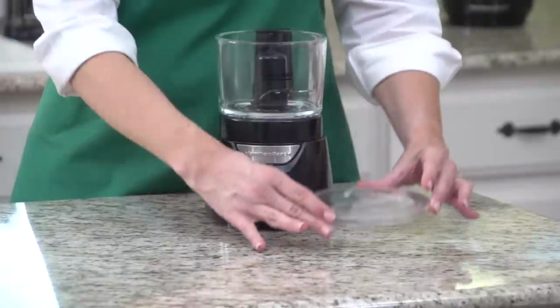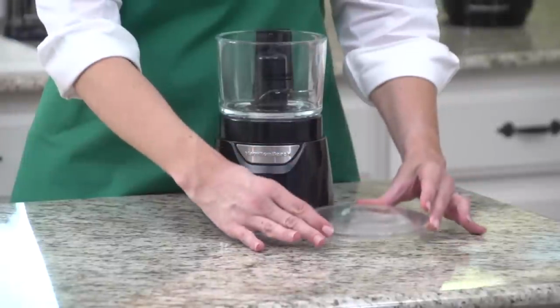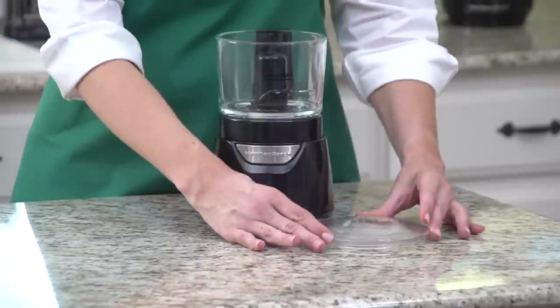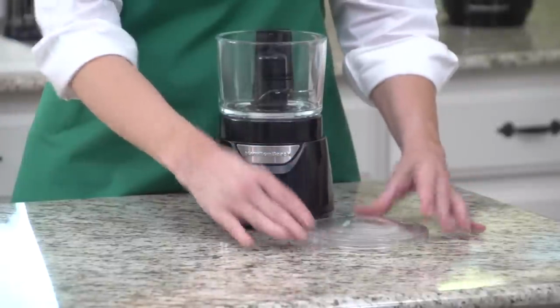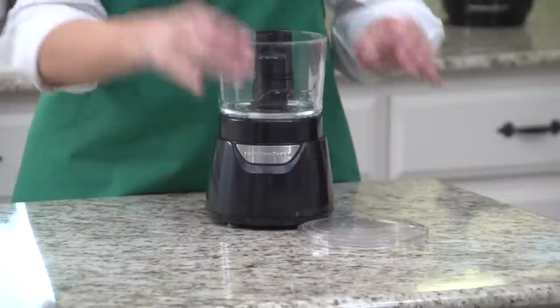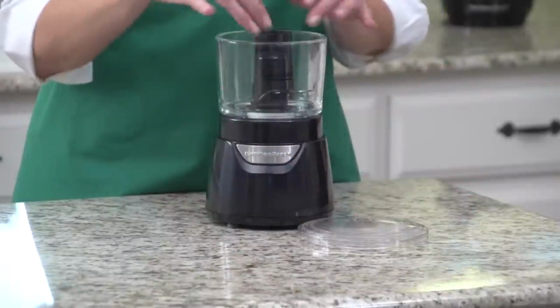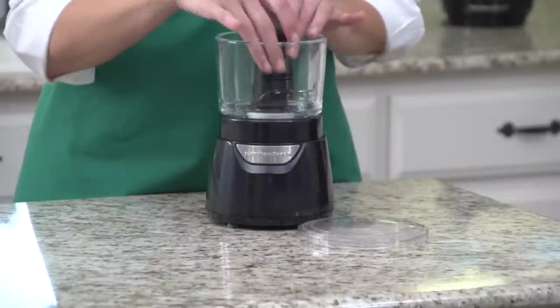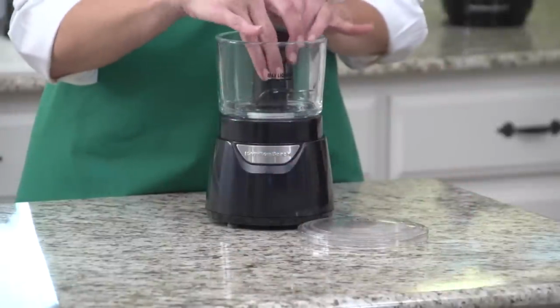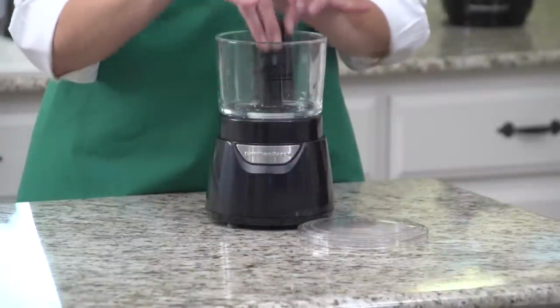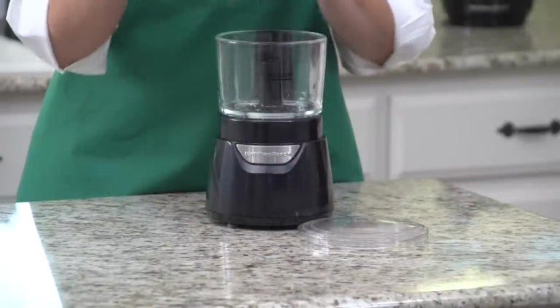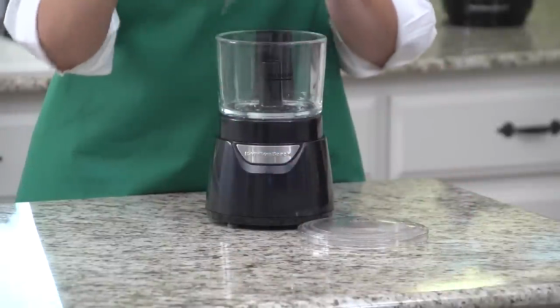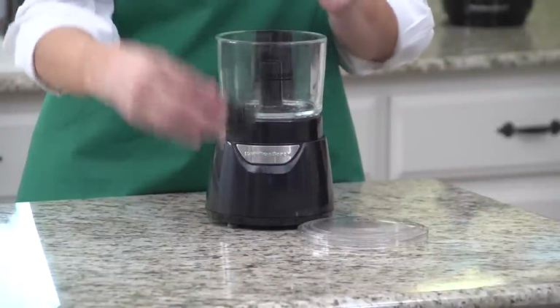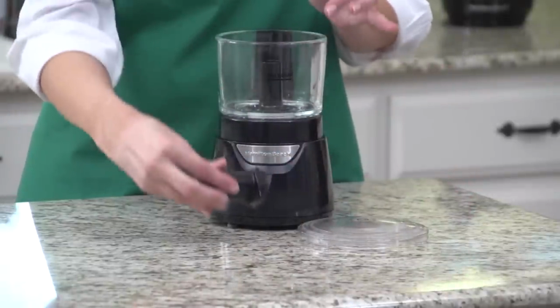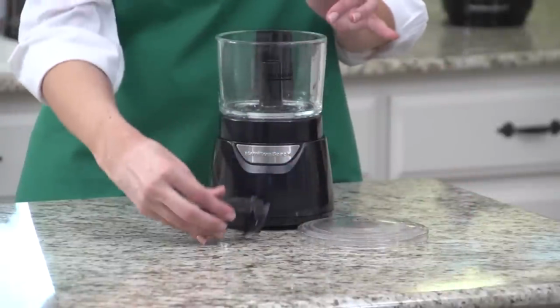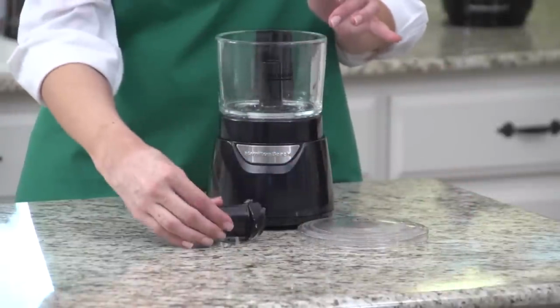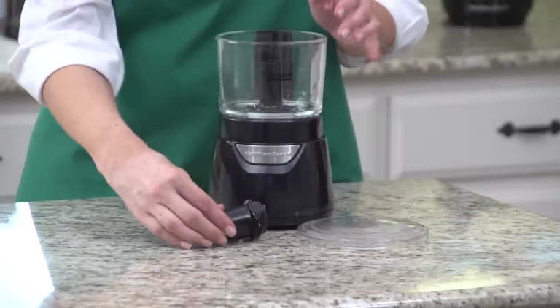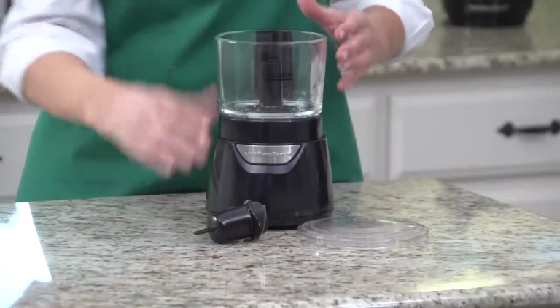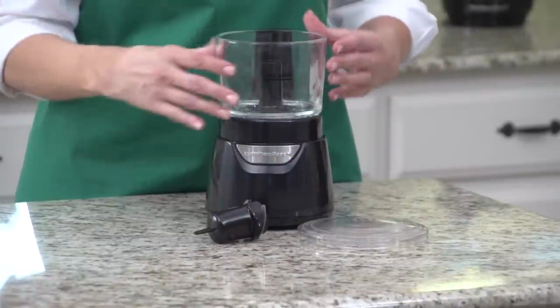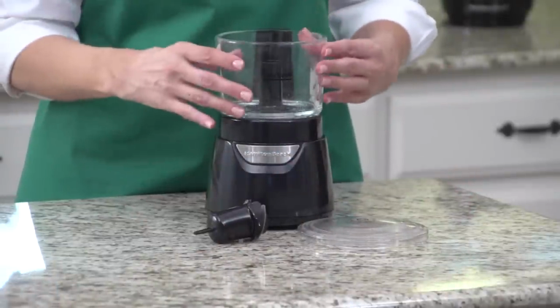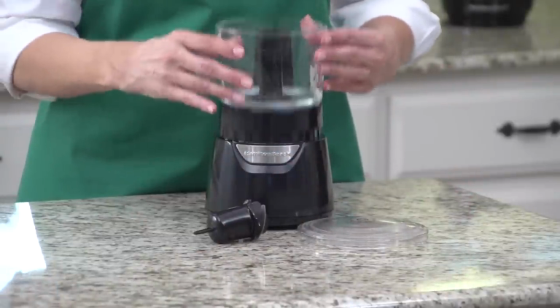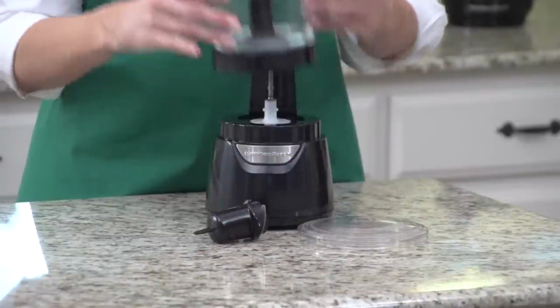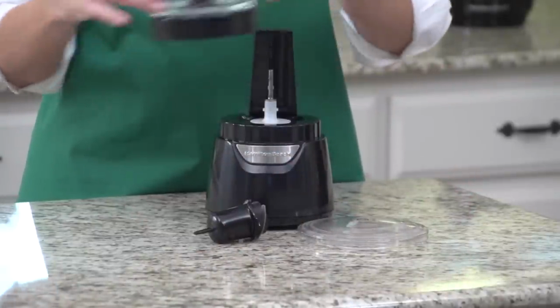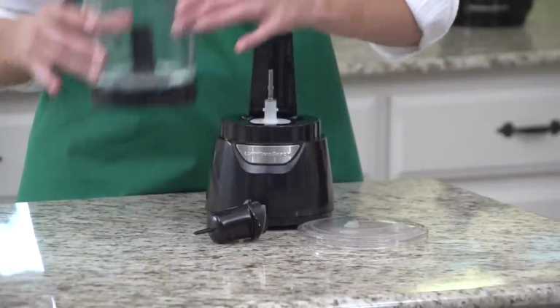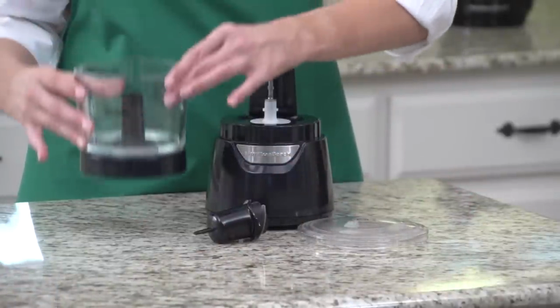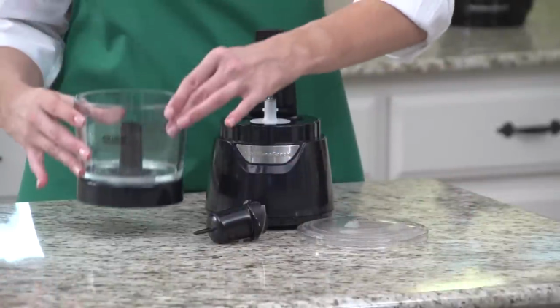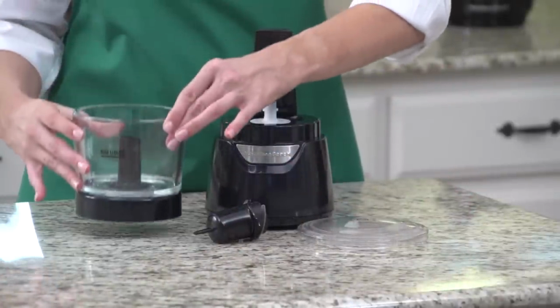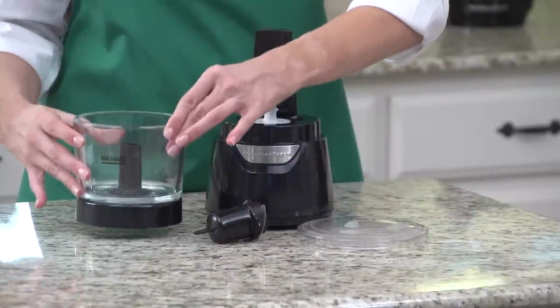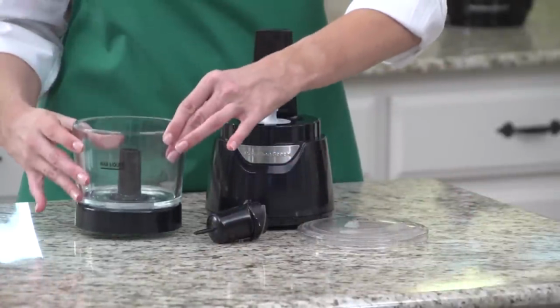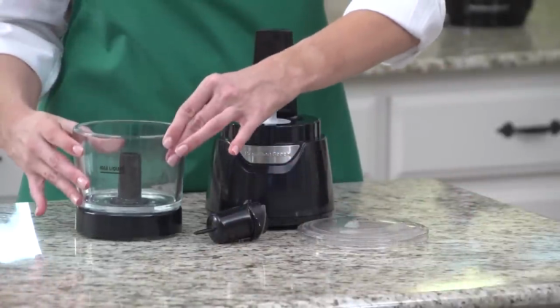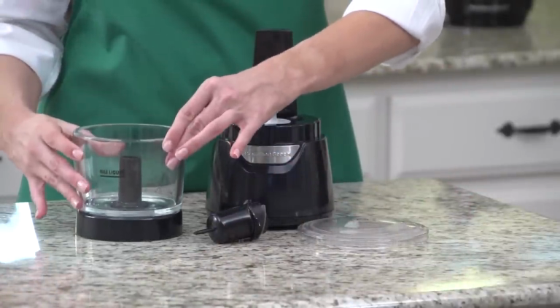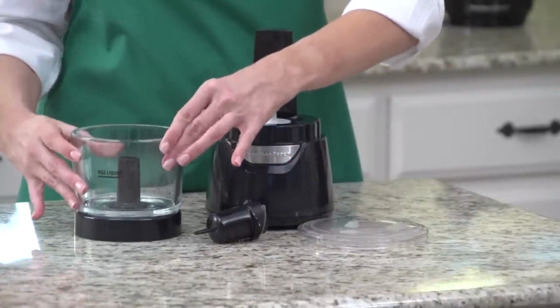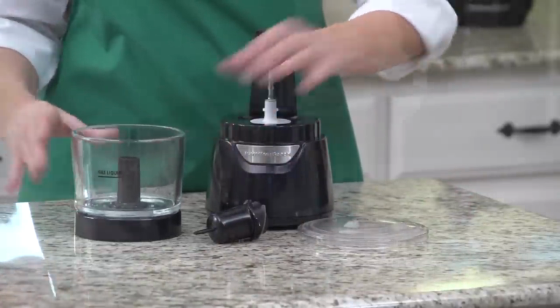Disassembly is quick and easy, and the bowl, lid, scraper, and blades are all dishwasher safe for easy cleanup.